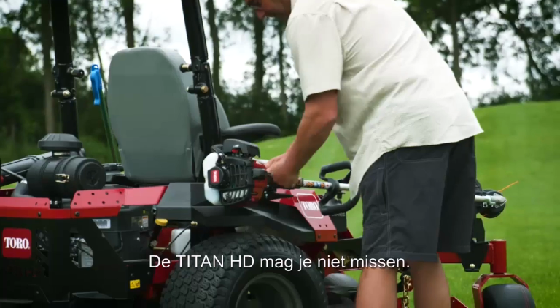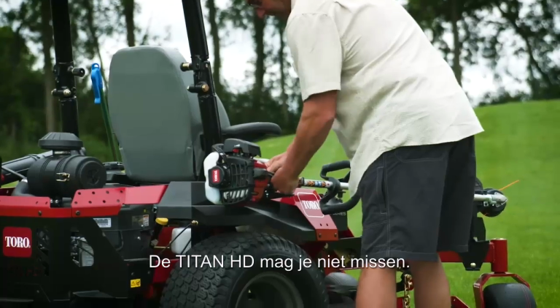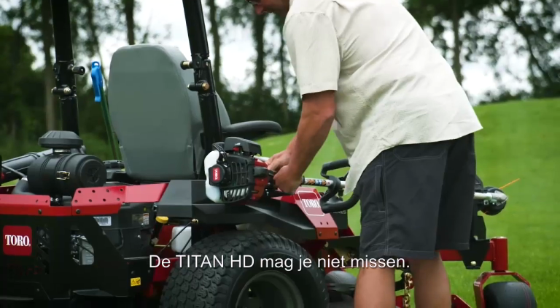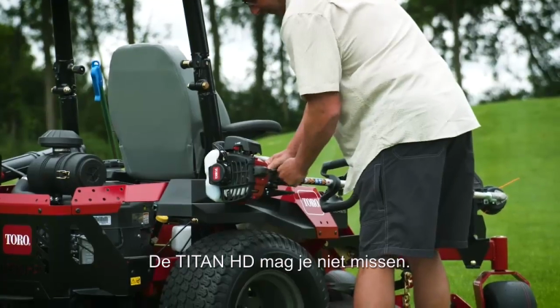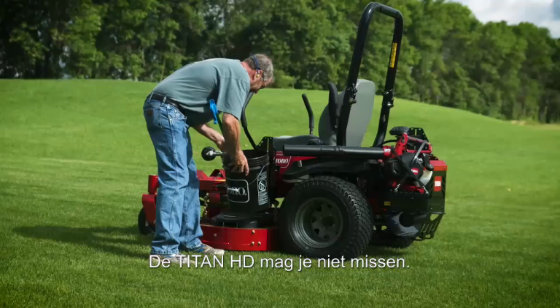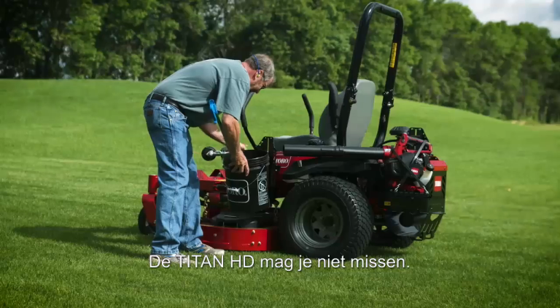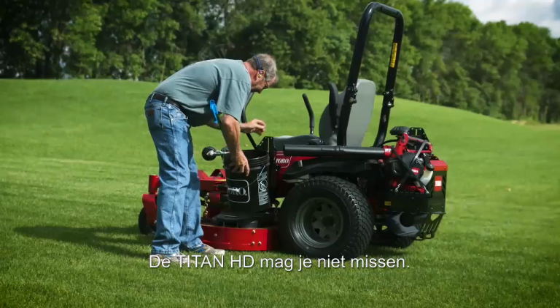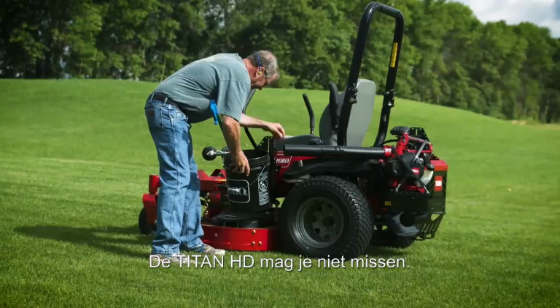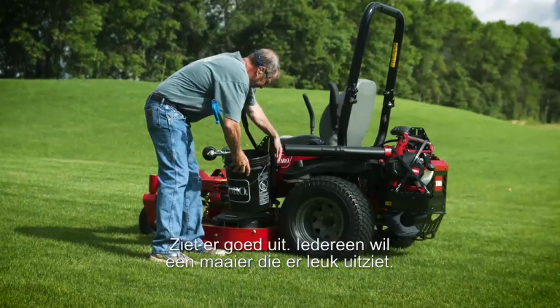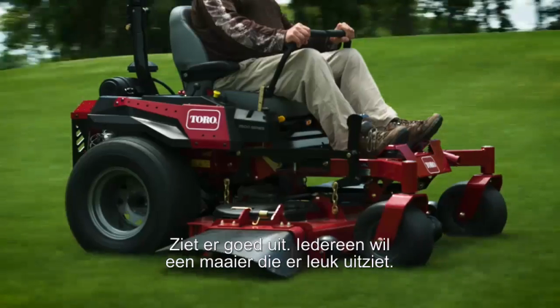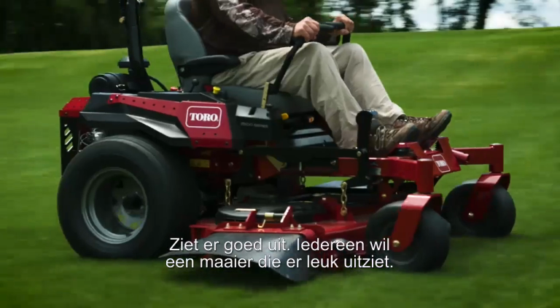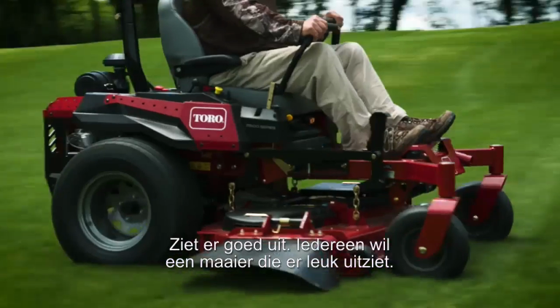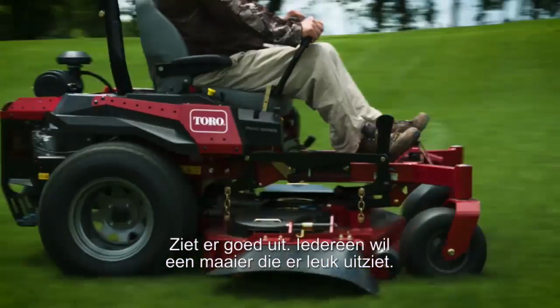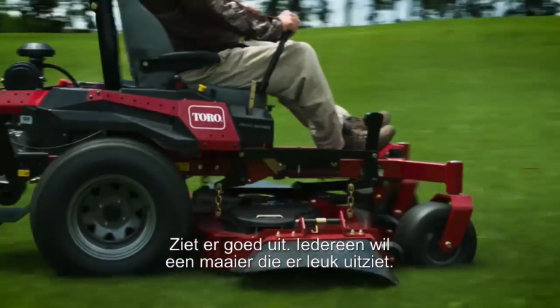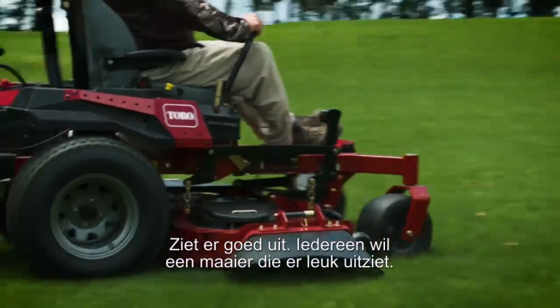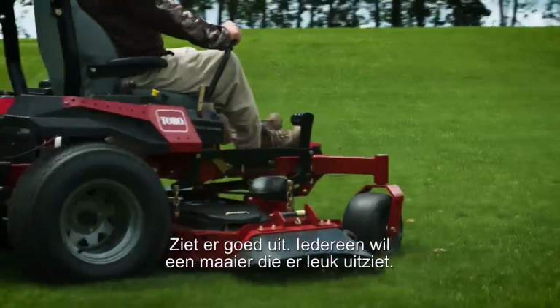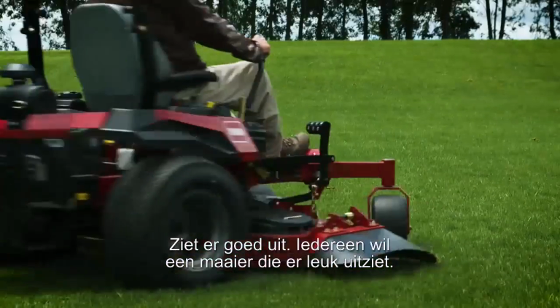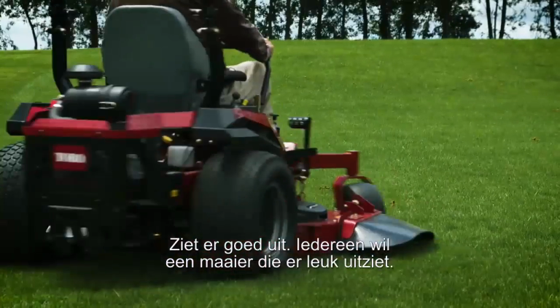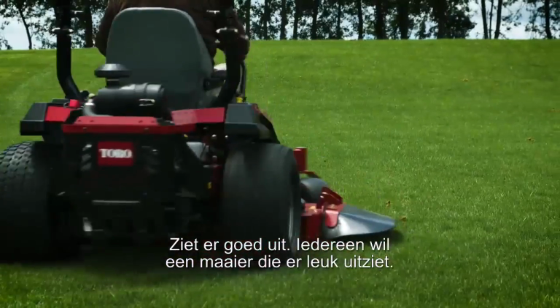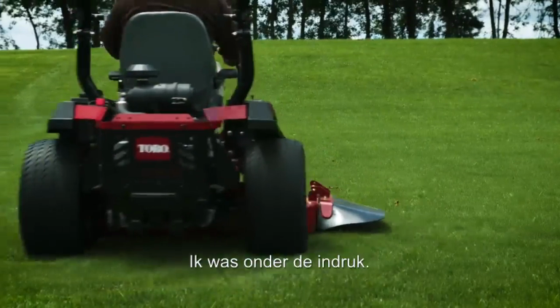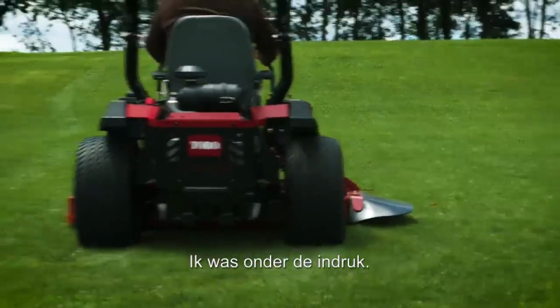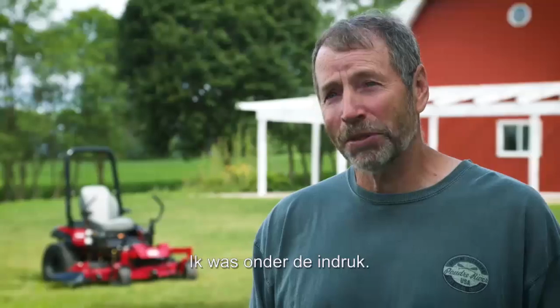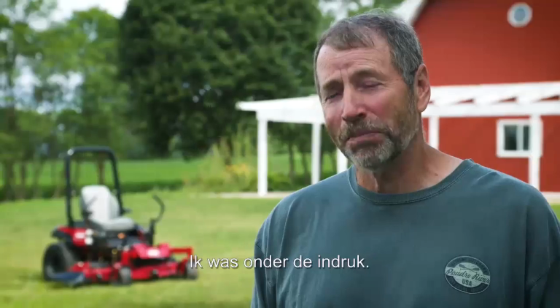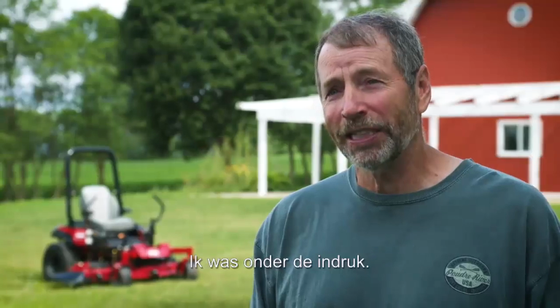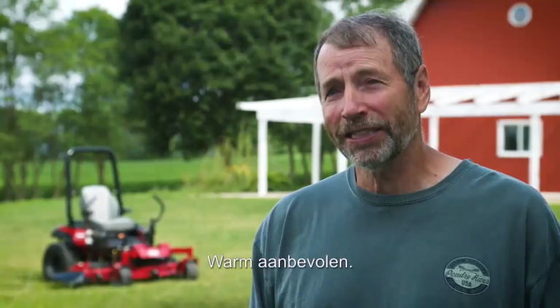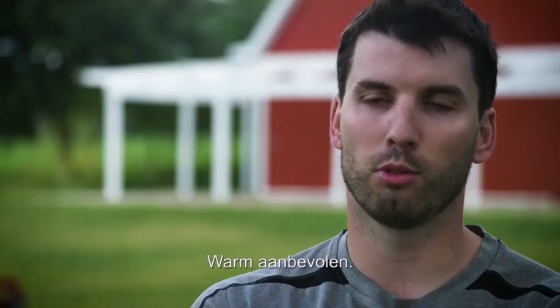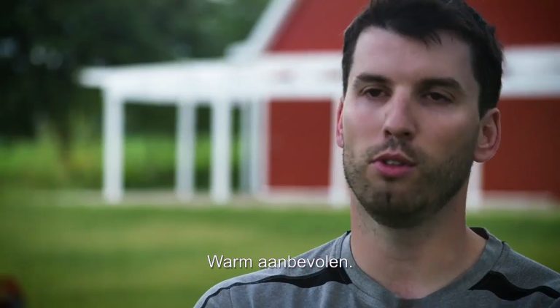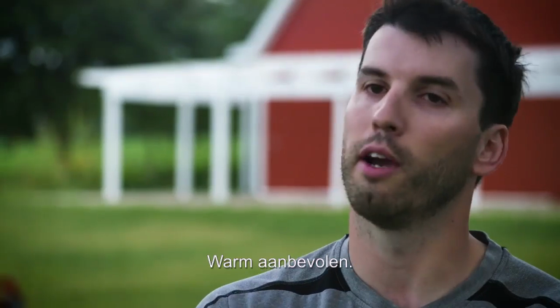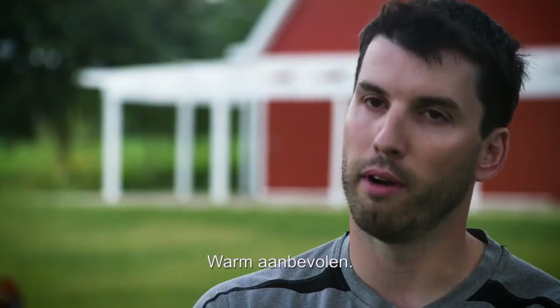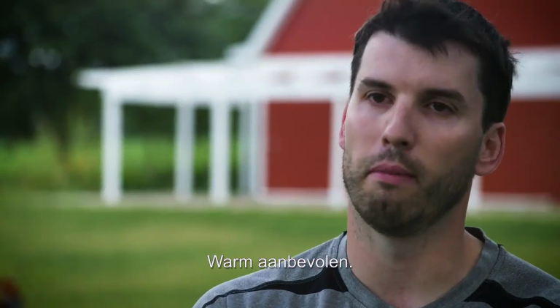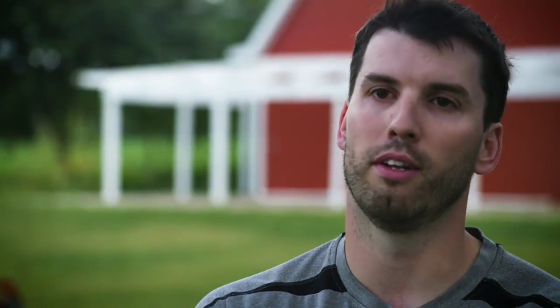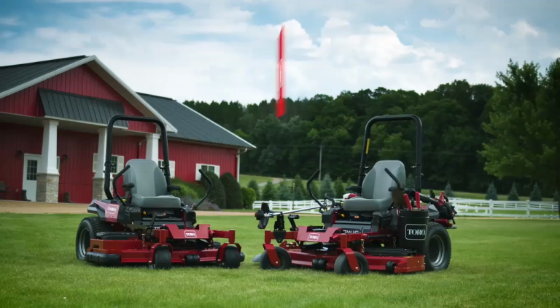Definitely check out the Titan HD. Looks cool — everybody wants a nice looking mower. I was impressed. Absolutely, I recommend it.